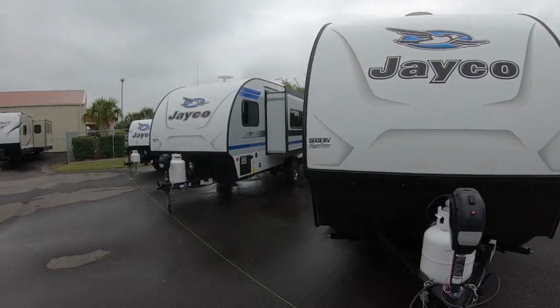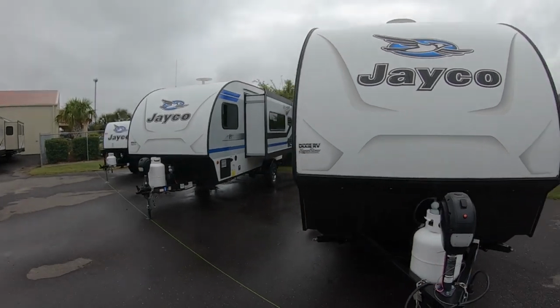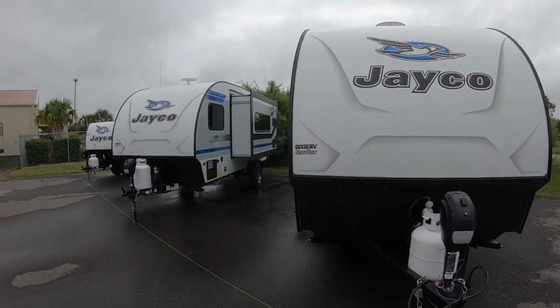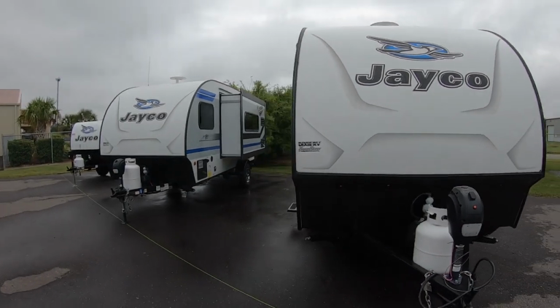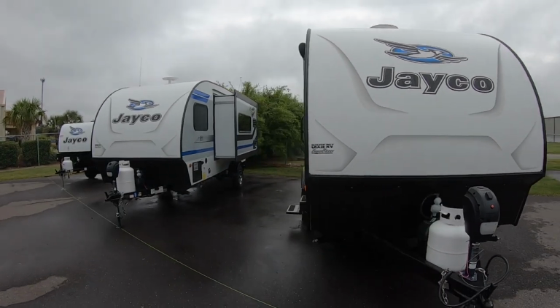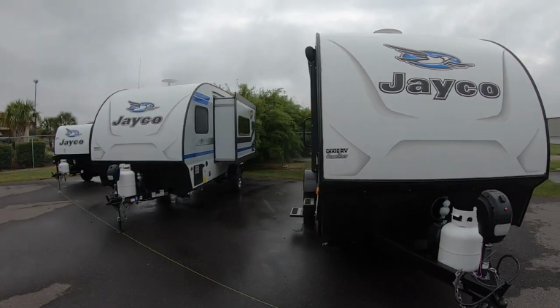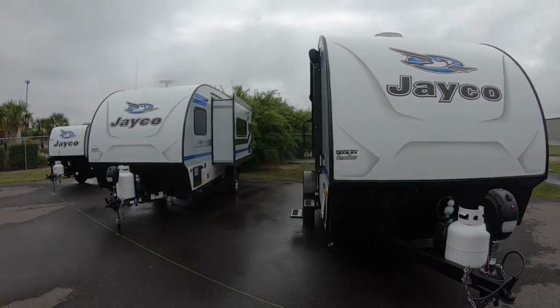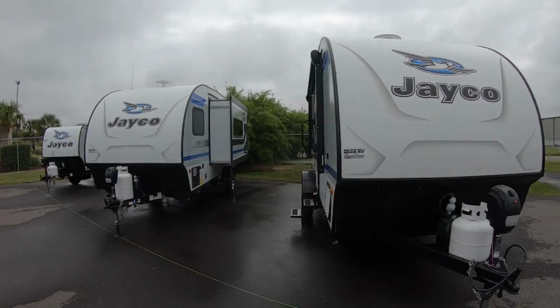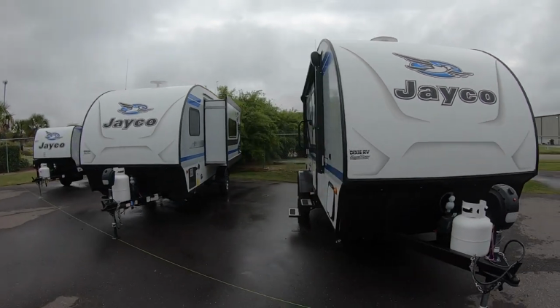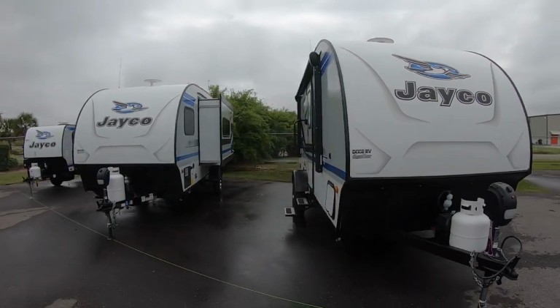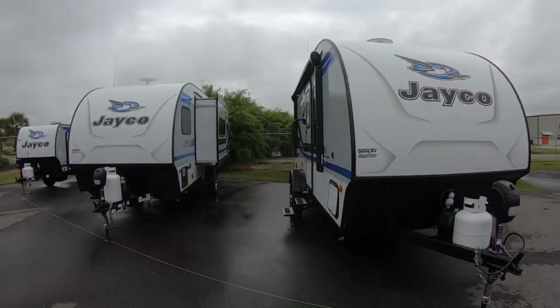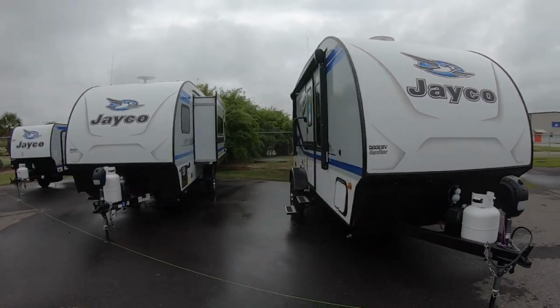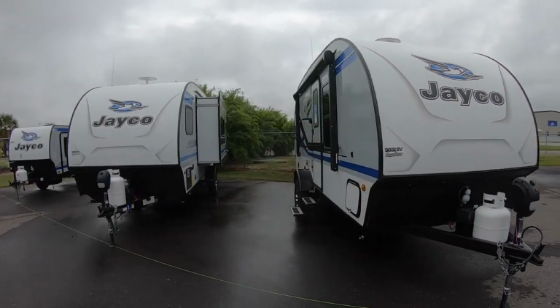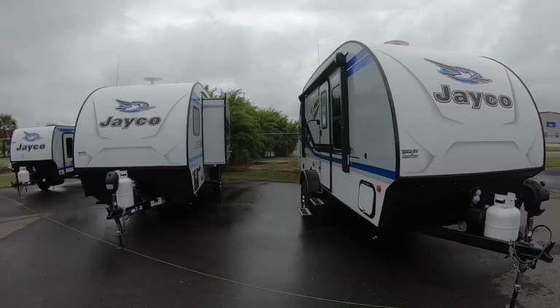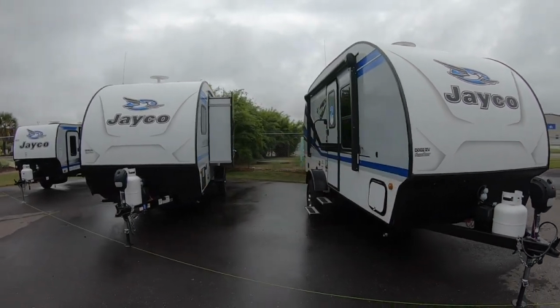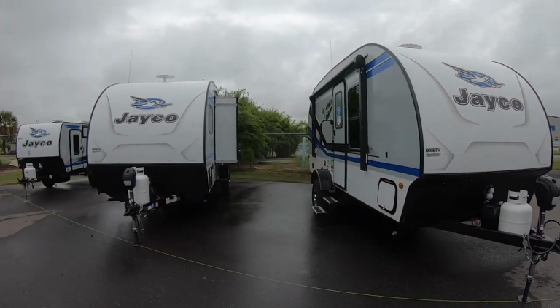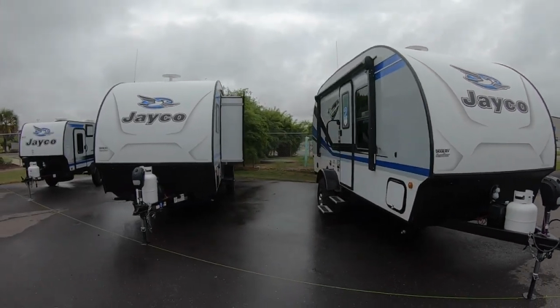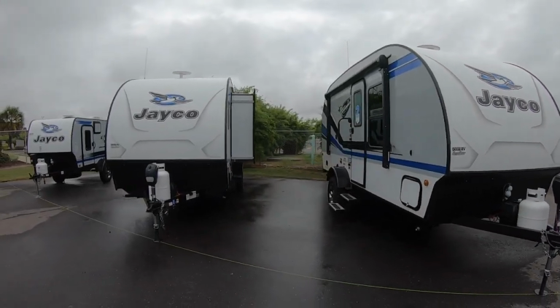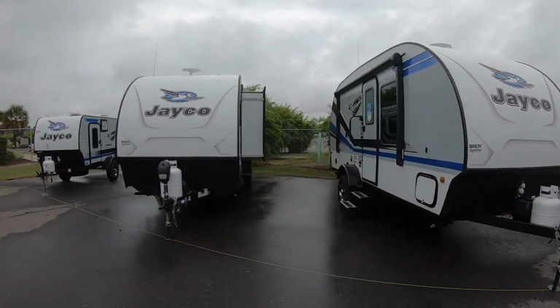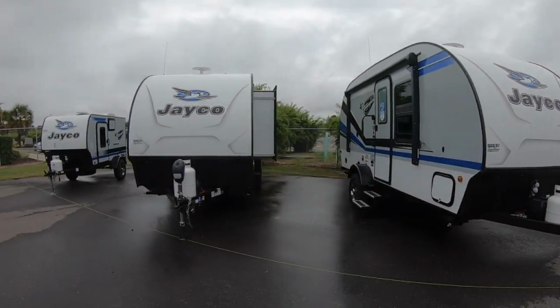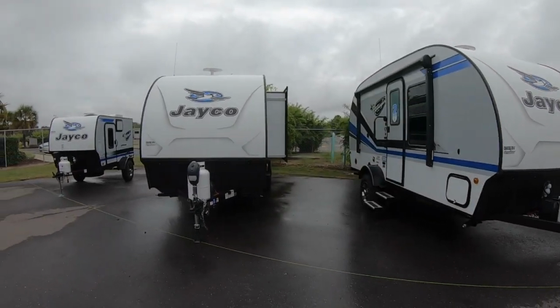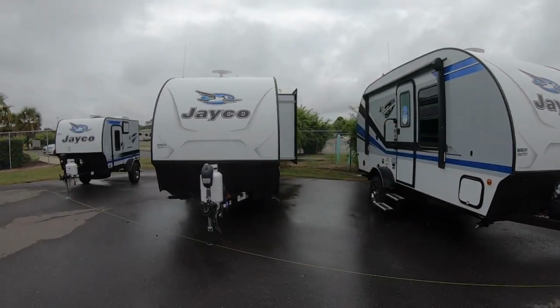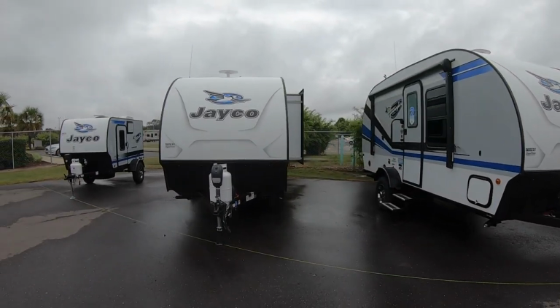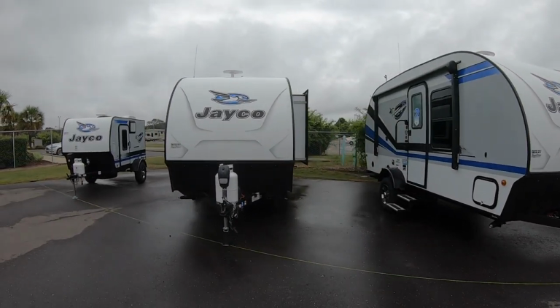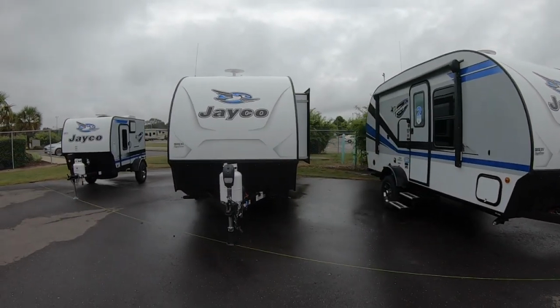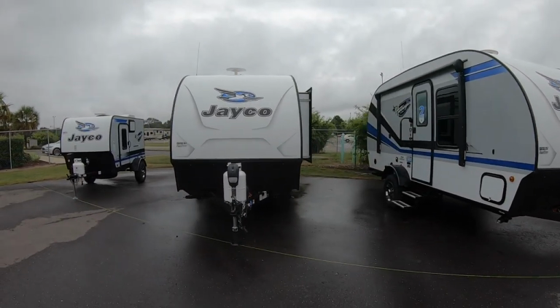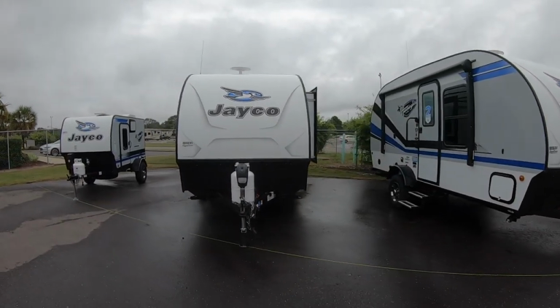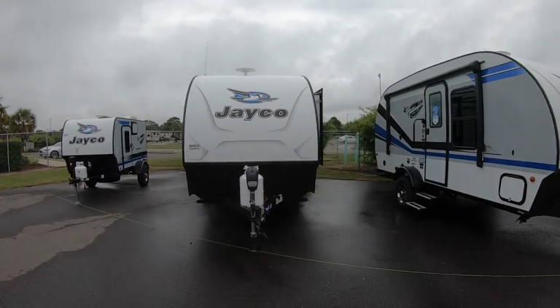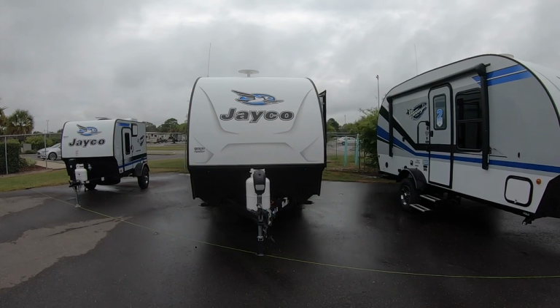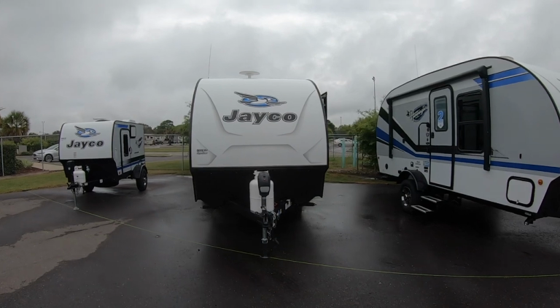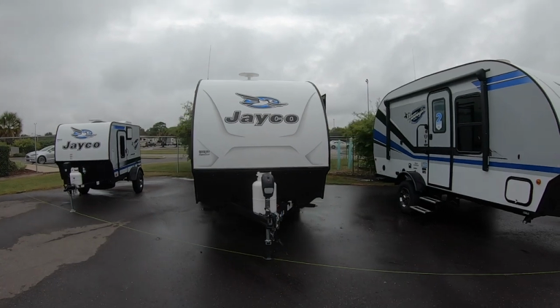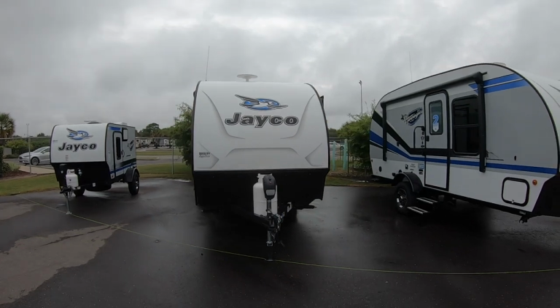So those are the Jayco Hummingbird series. Thanks for watching and you have a blessed day.